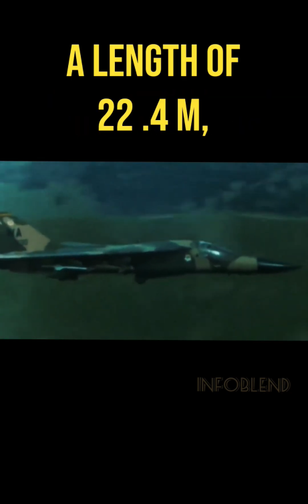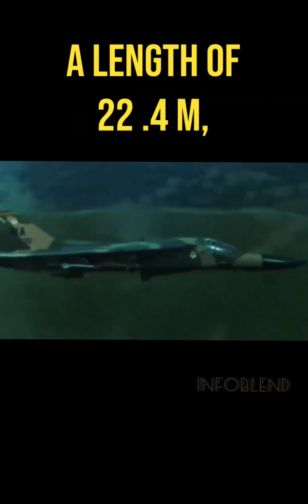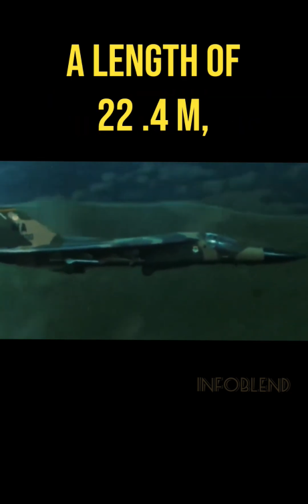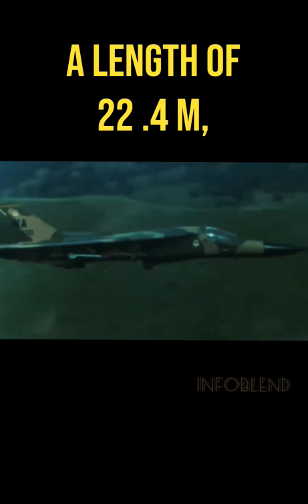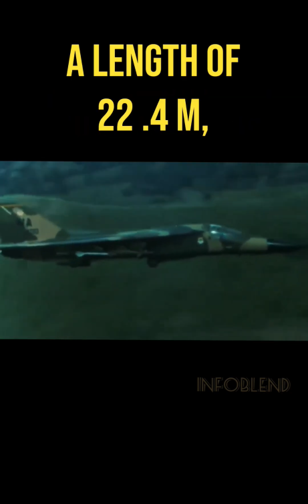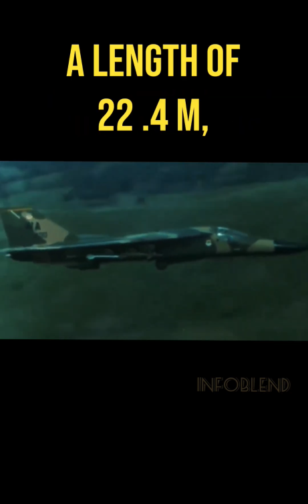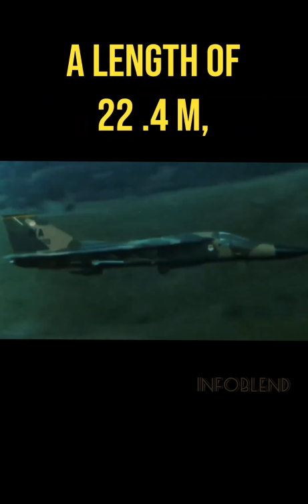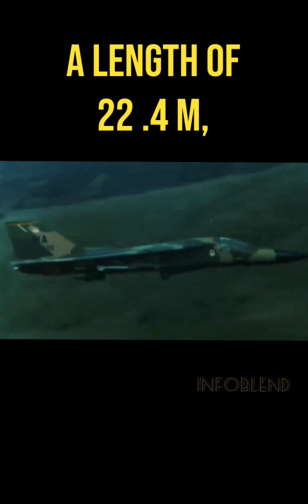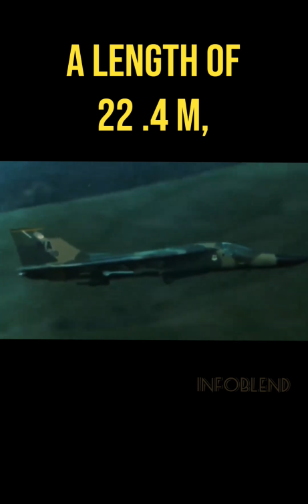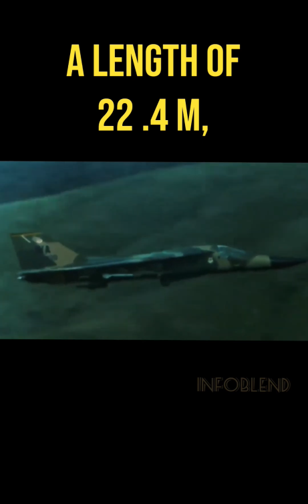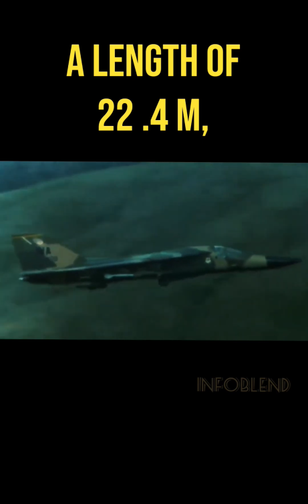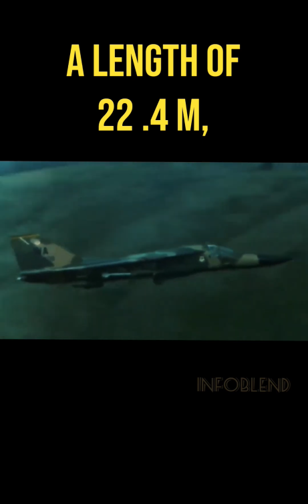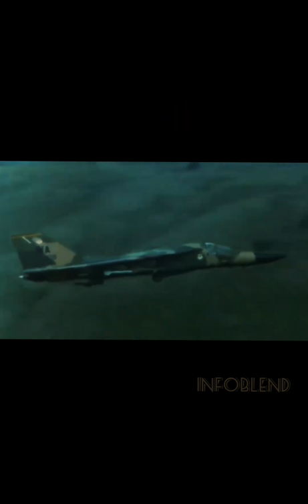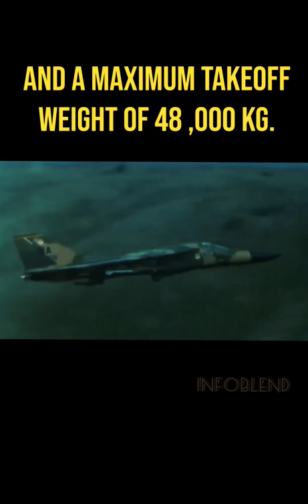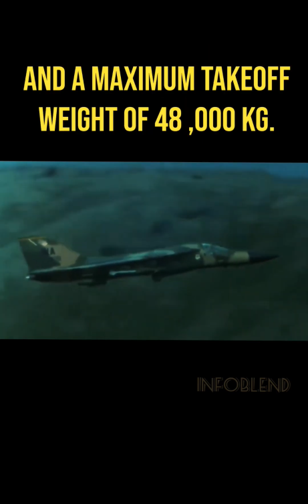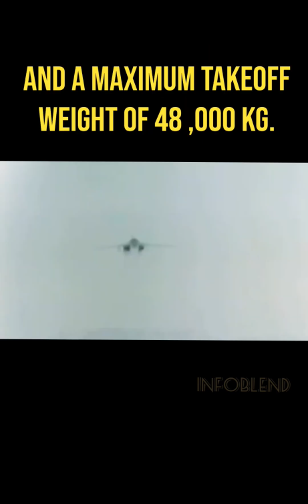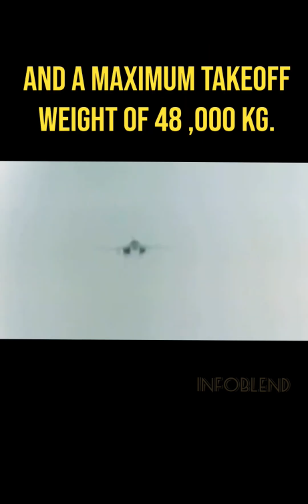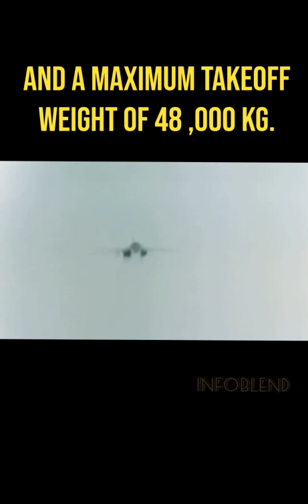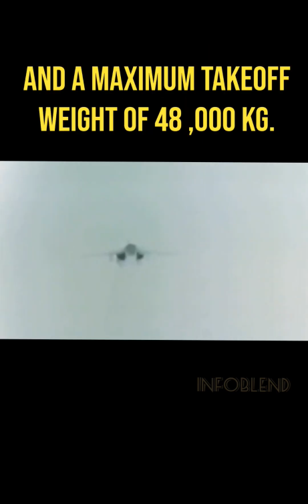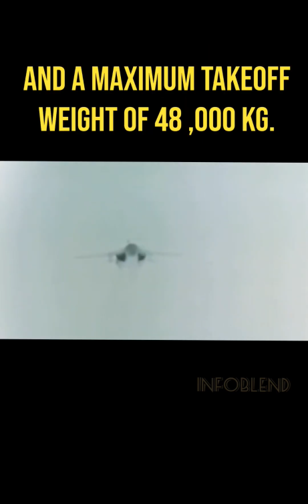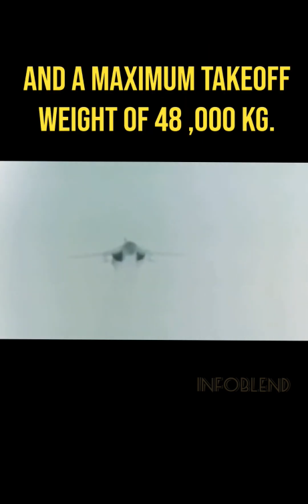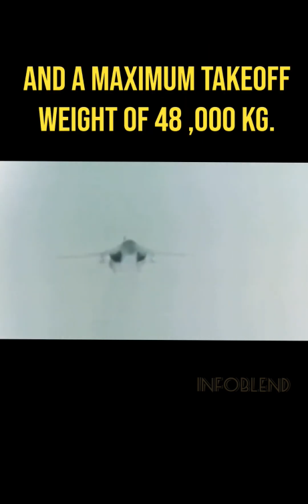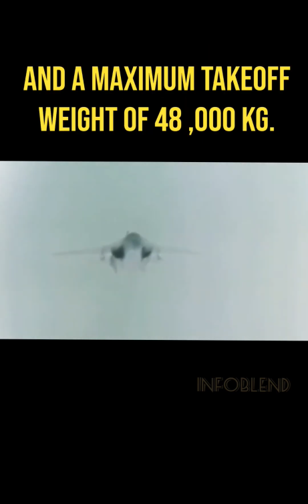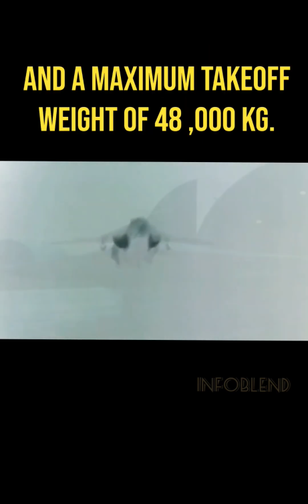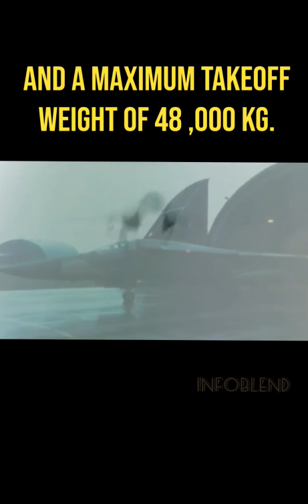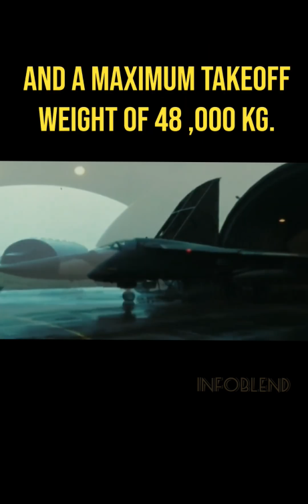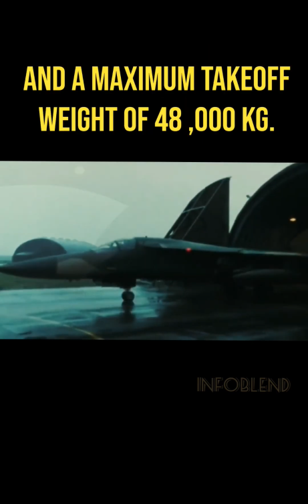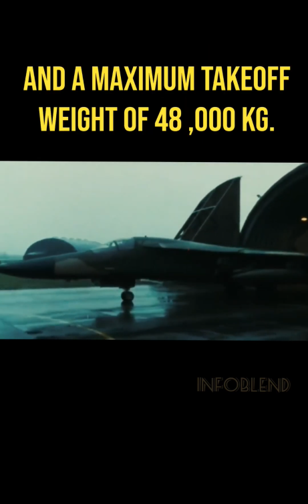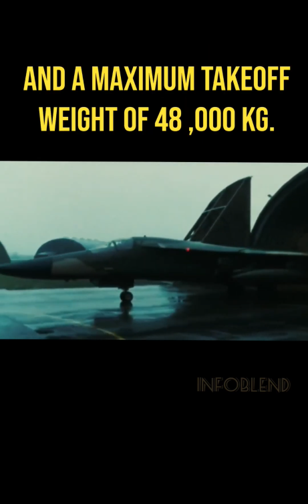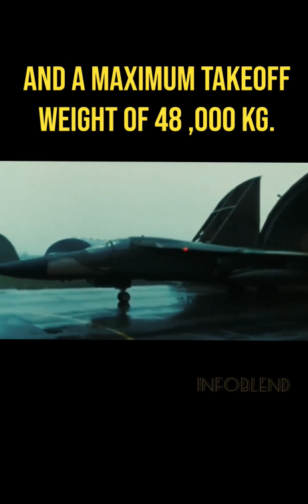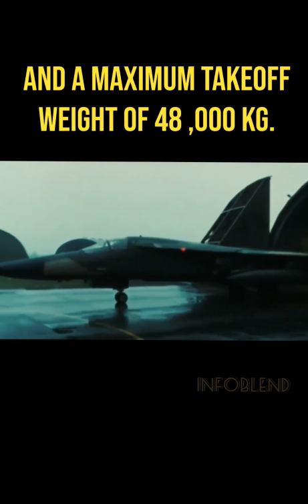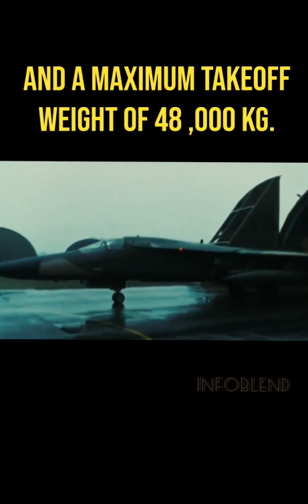It had a length of 22.4 meters and a maximum takeoff weight of 48,000 kilograms.